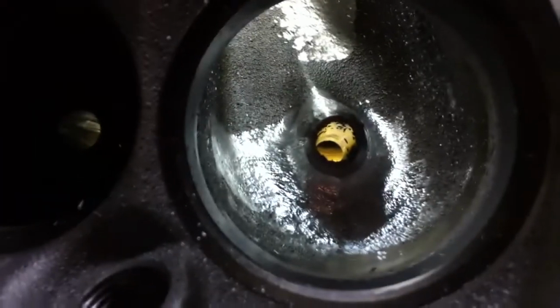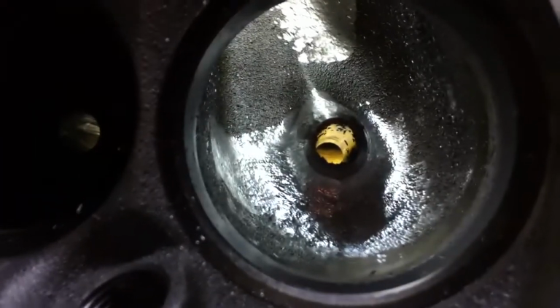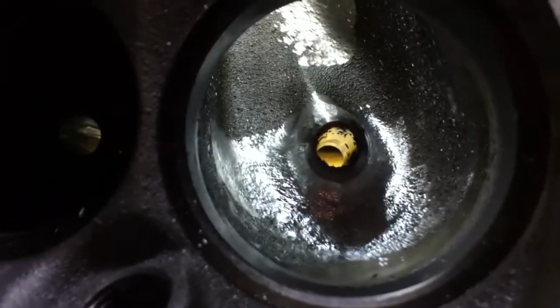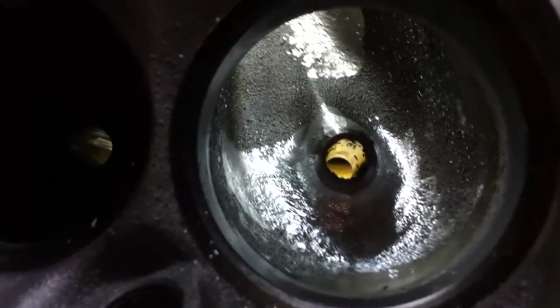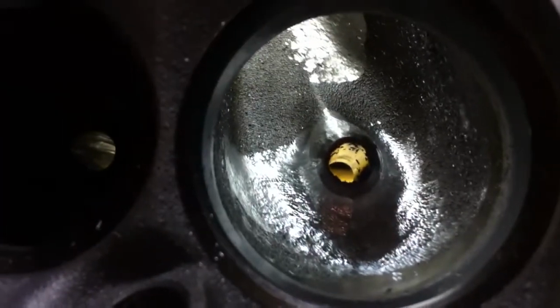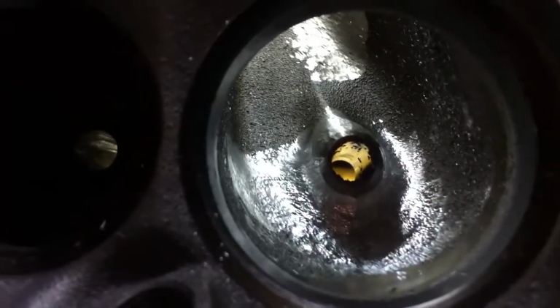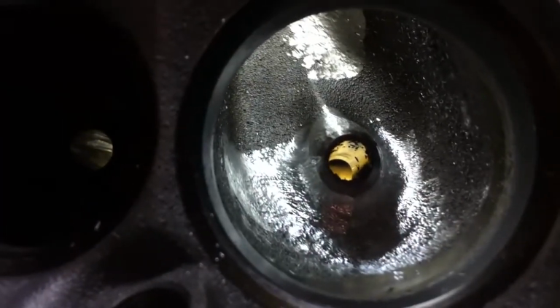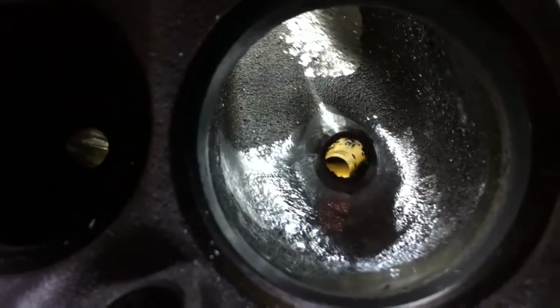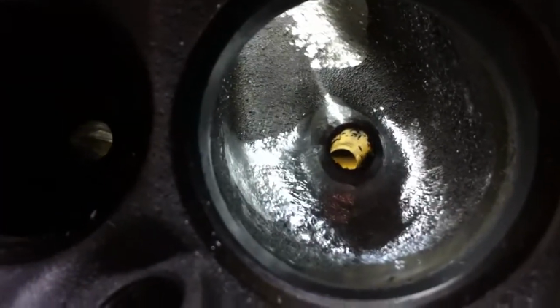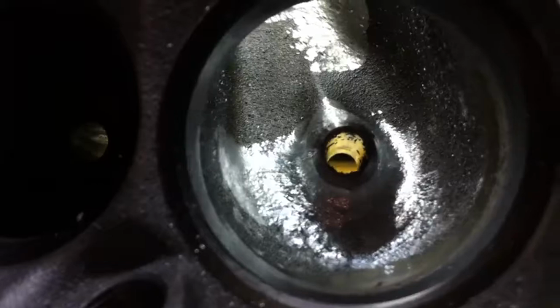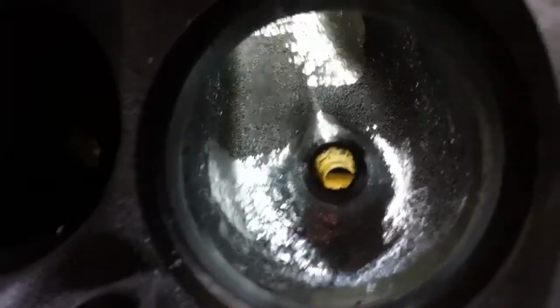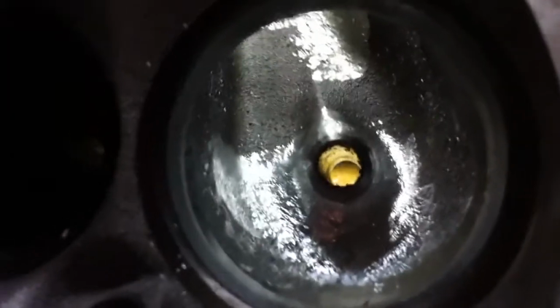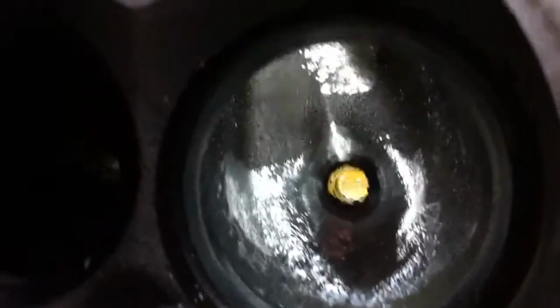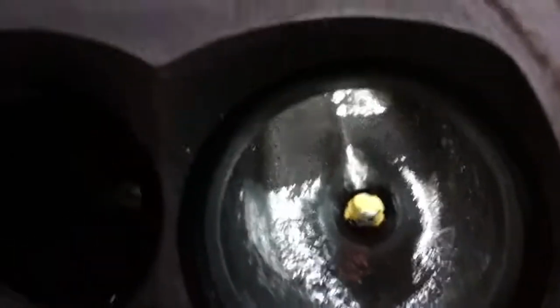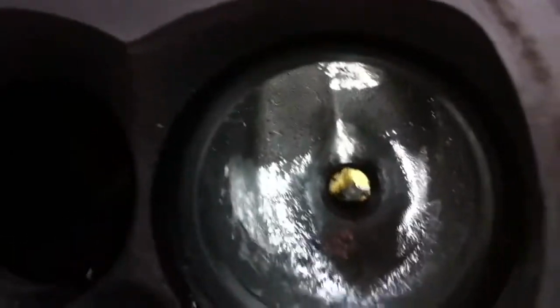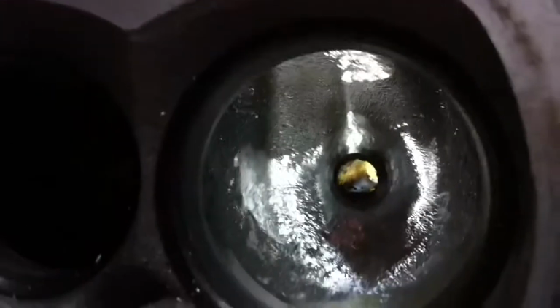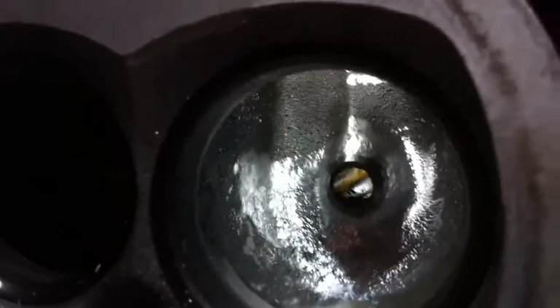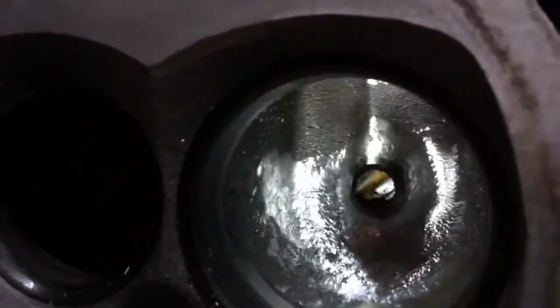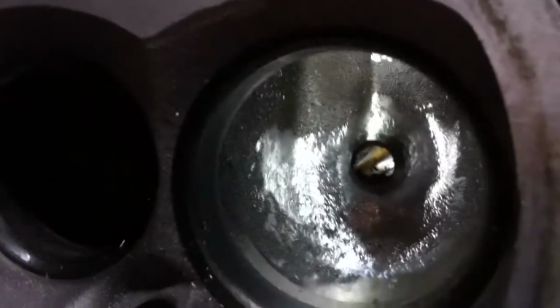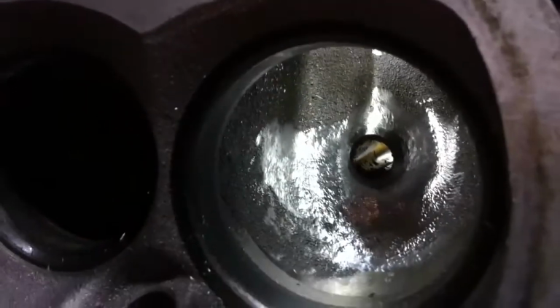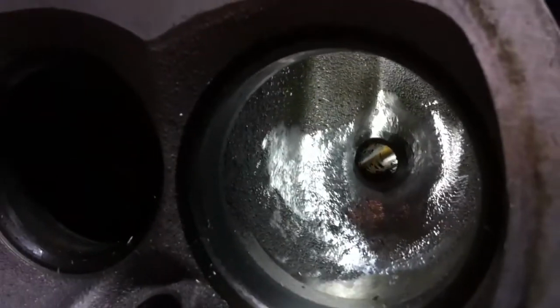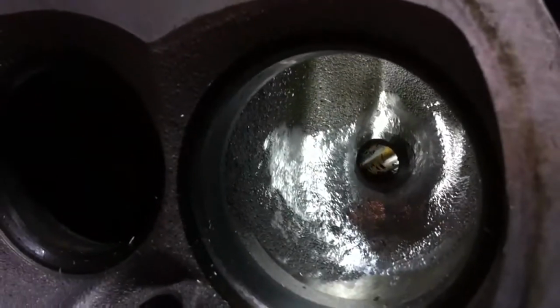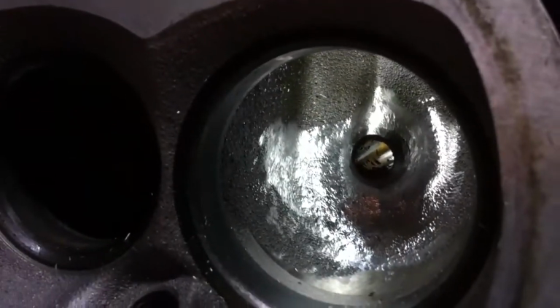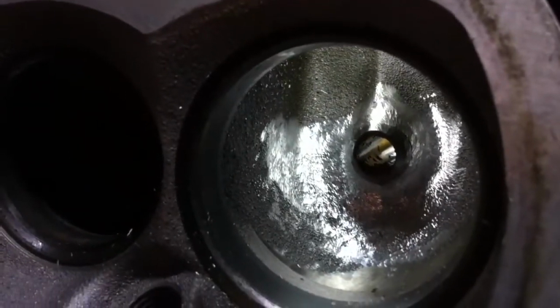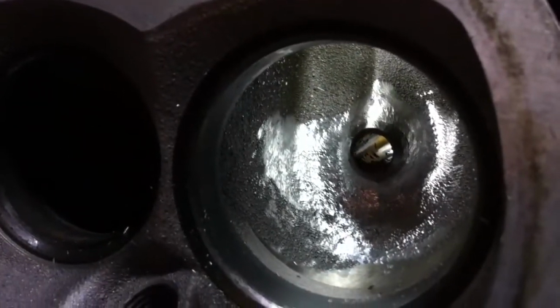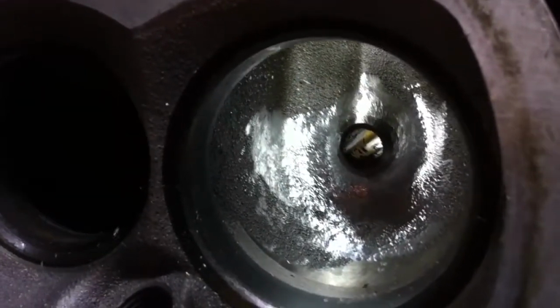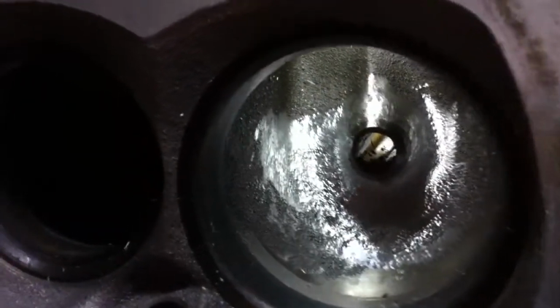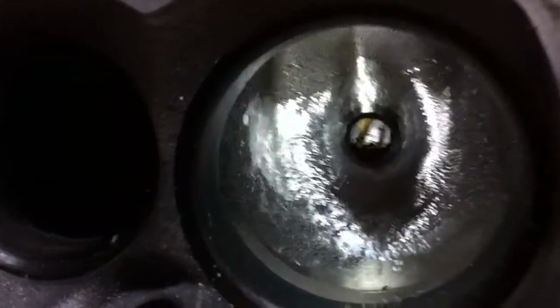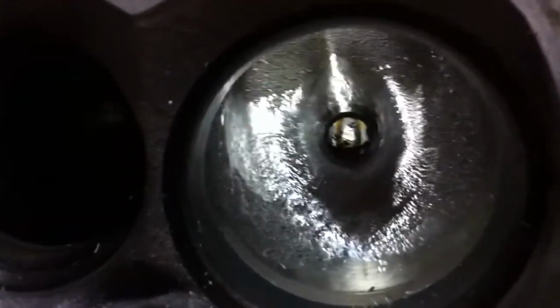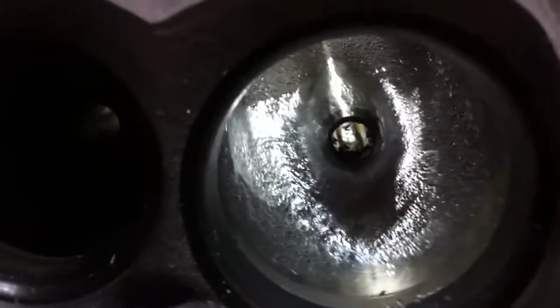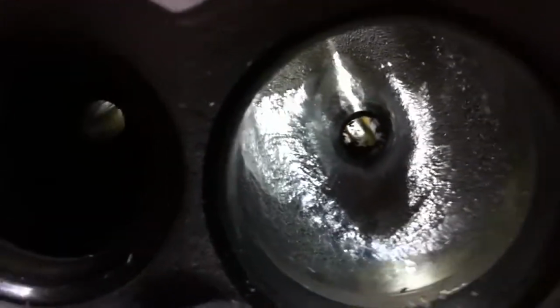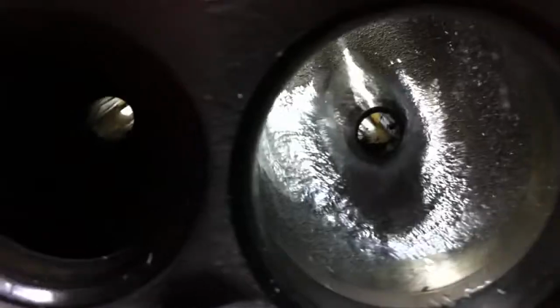Here's what we got: the rough cut swirl ramp is gone, and the valve guide has been ground down to a bullet shape.